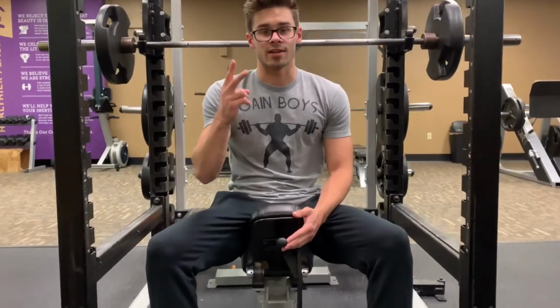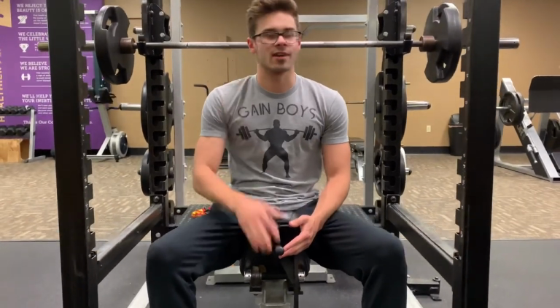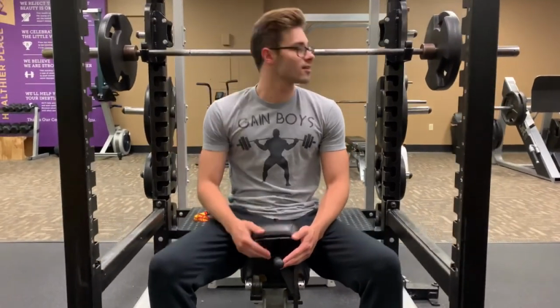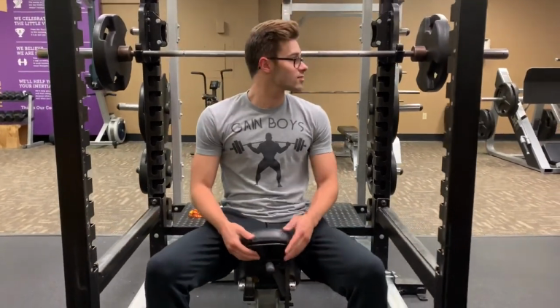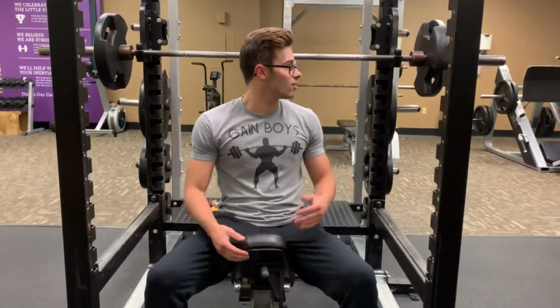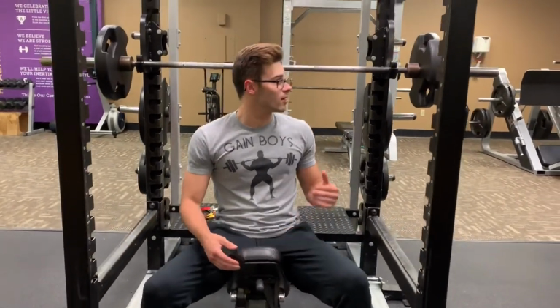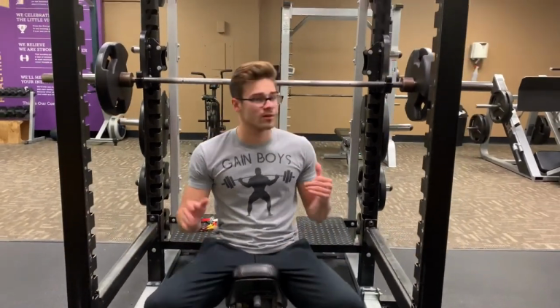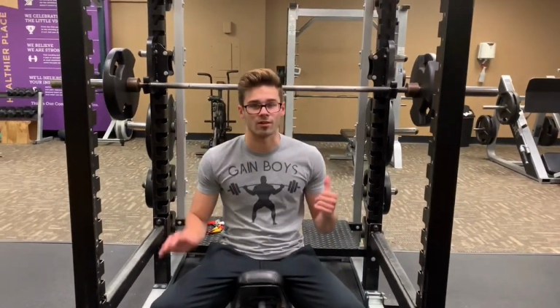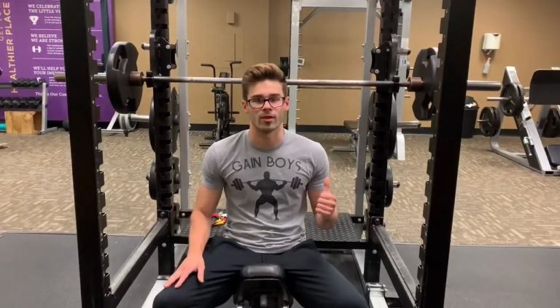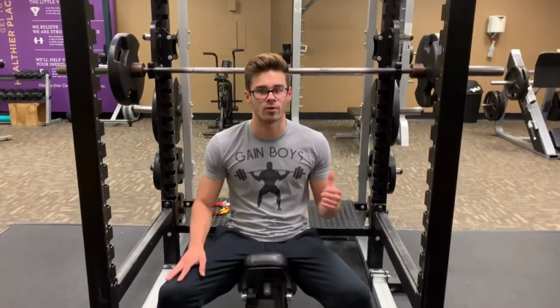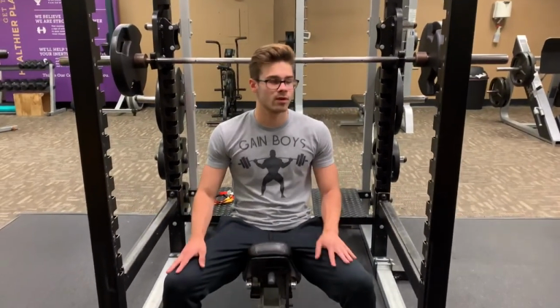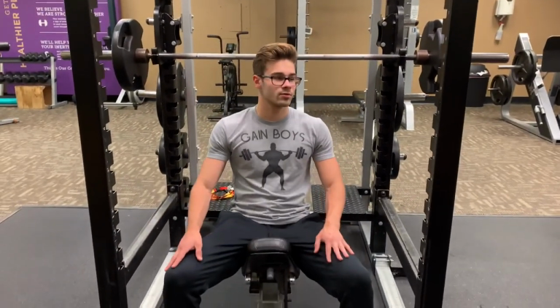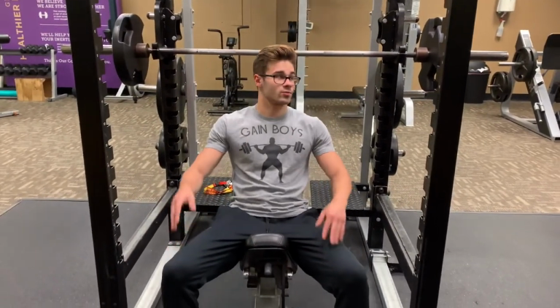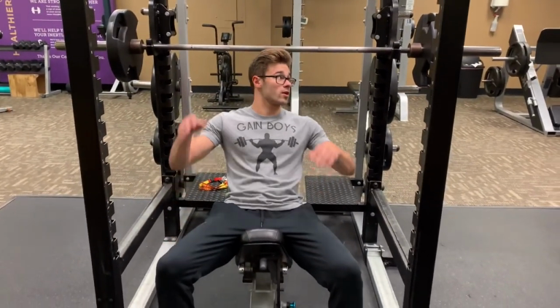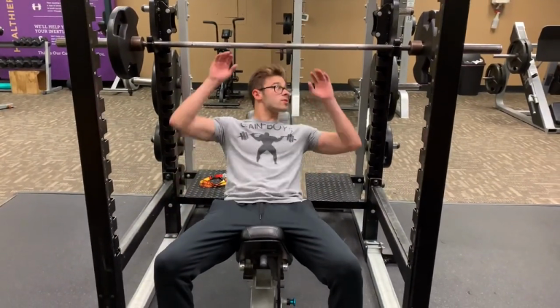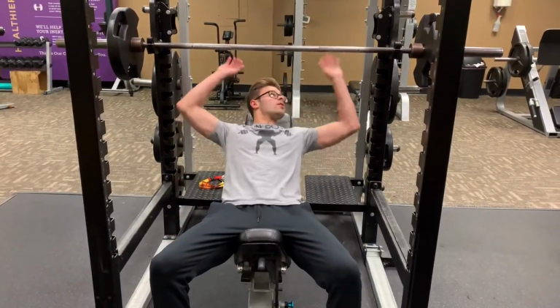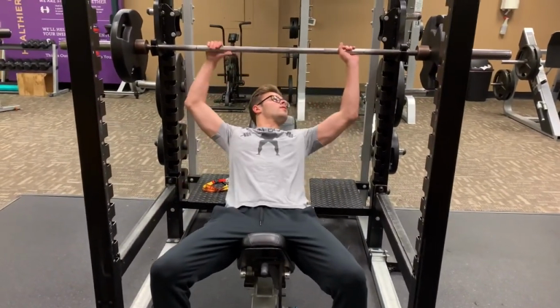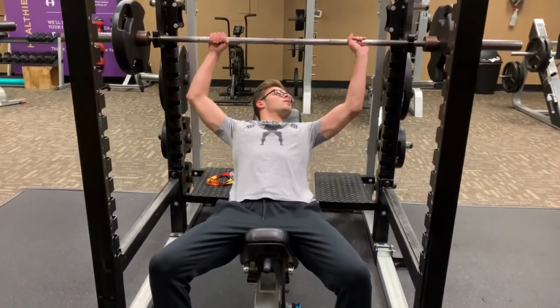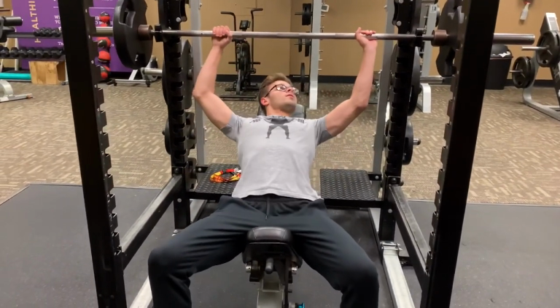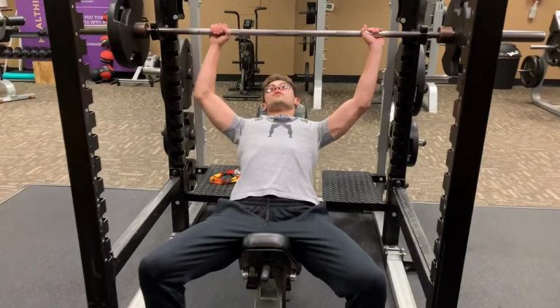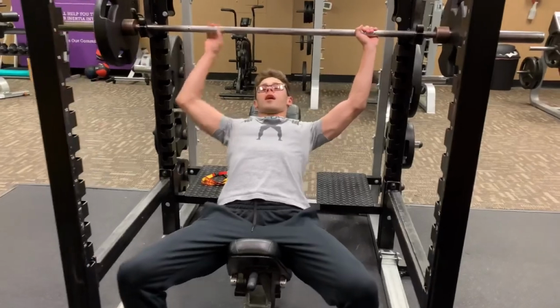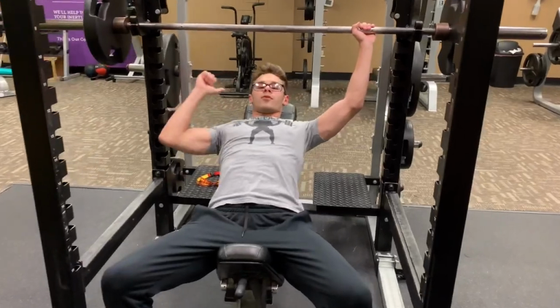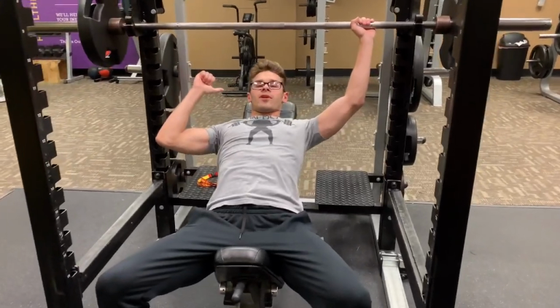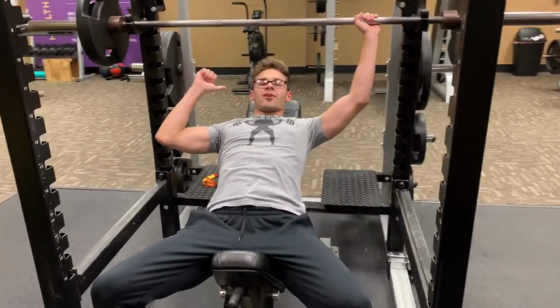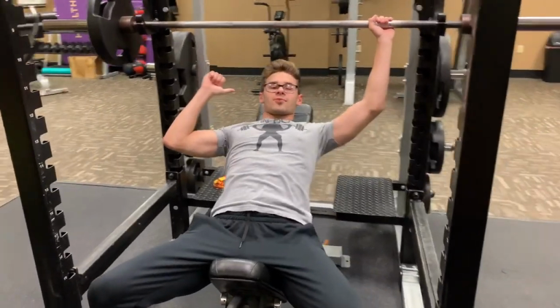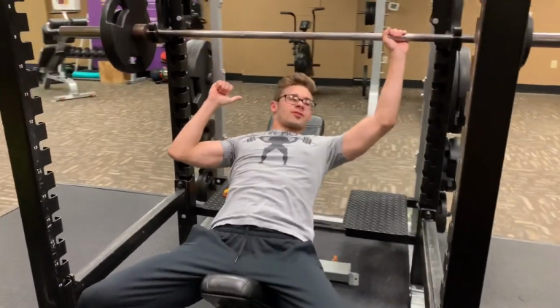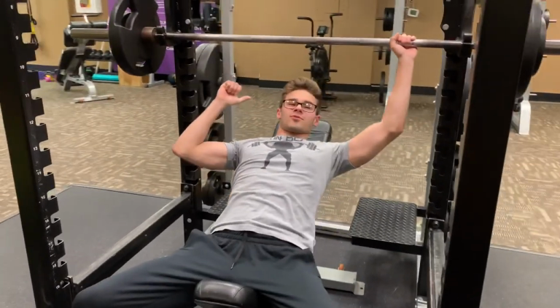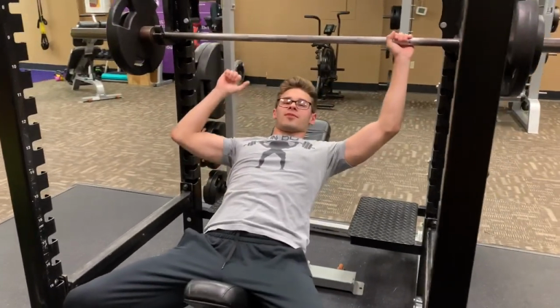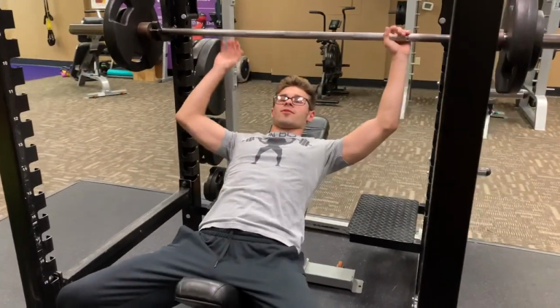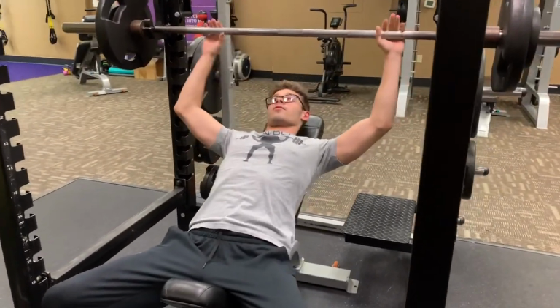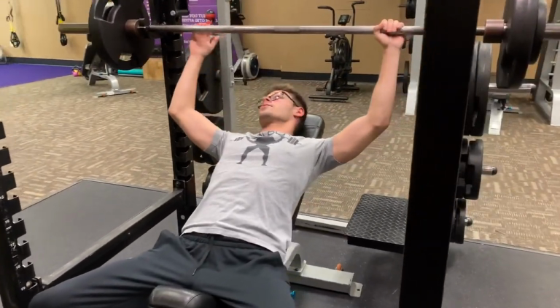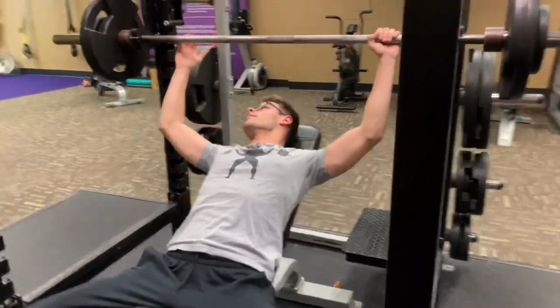Second set — got a little bit heavier weight on here, let's get some more reps. I had to move the bench down as well because it was way too vertical last time.